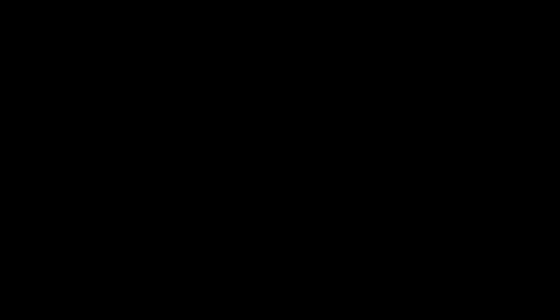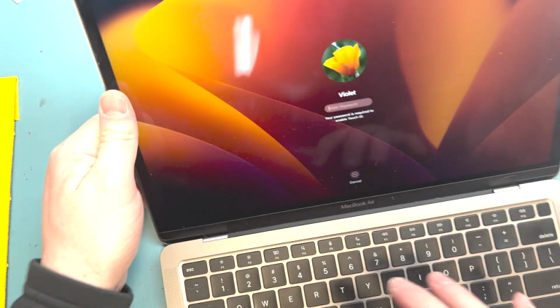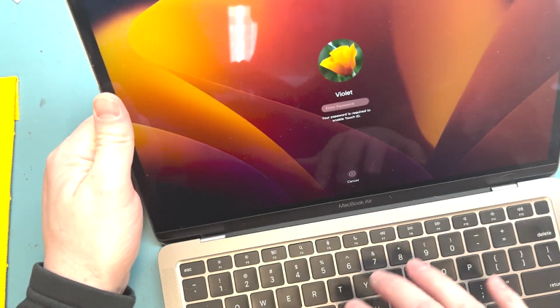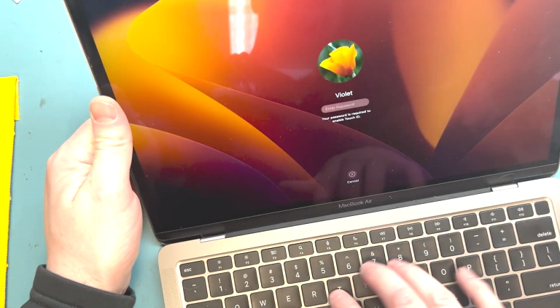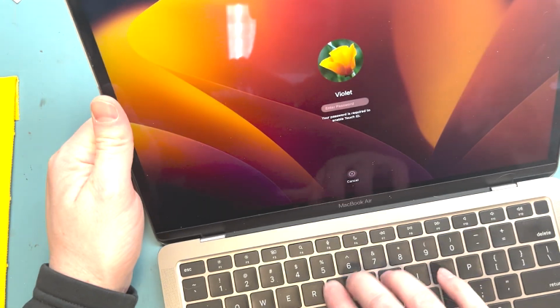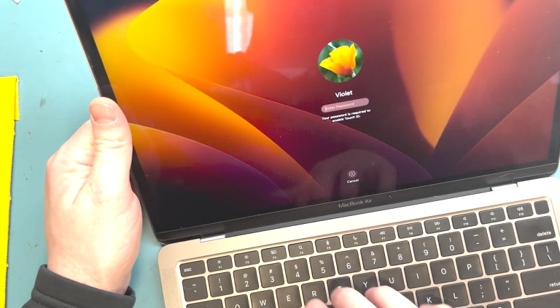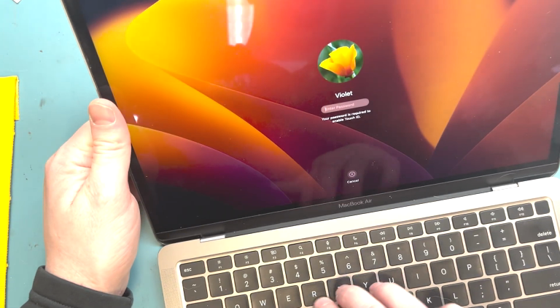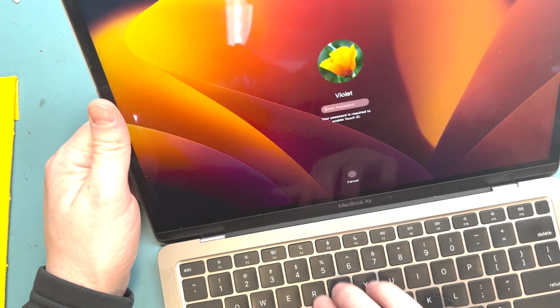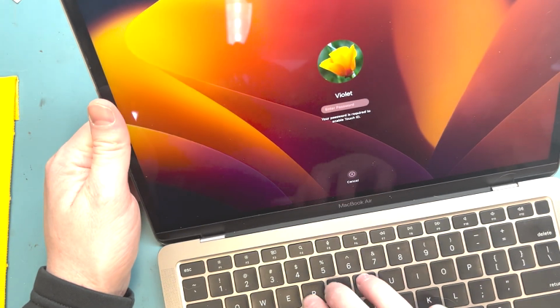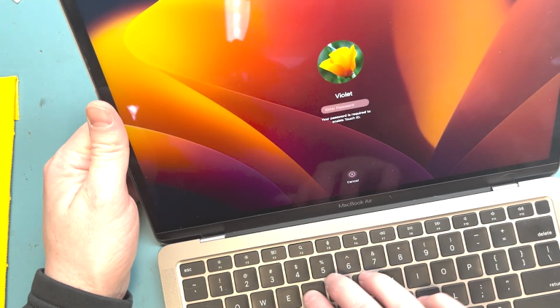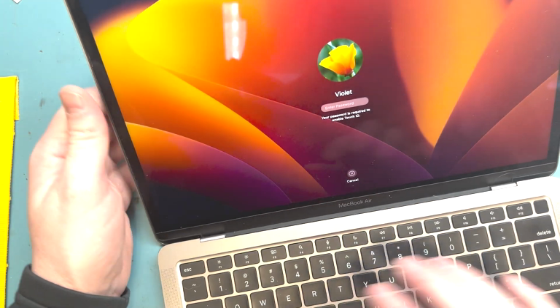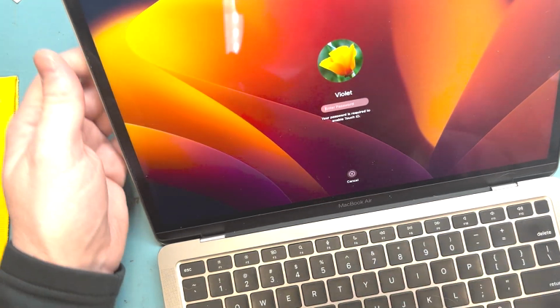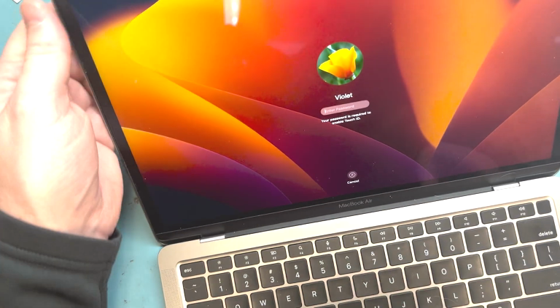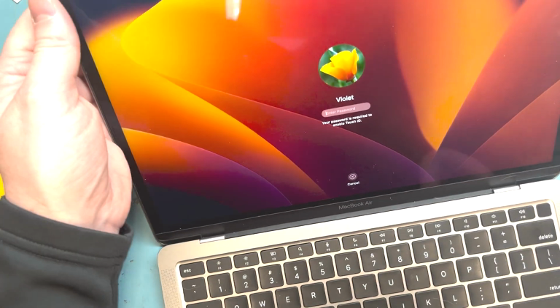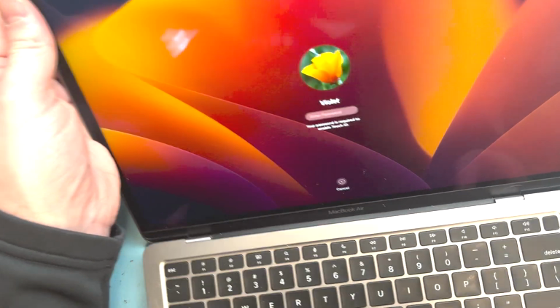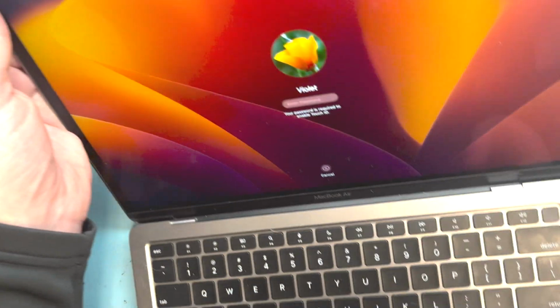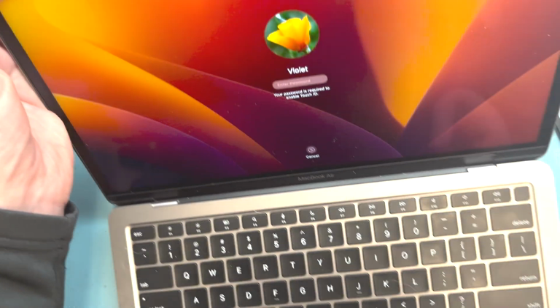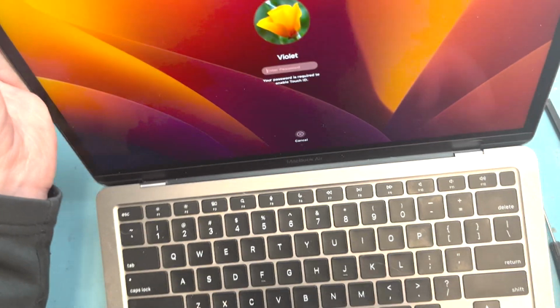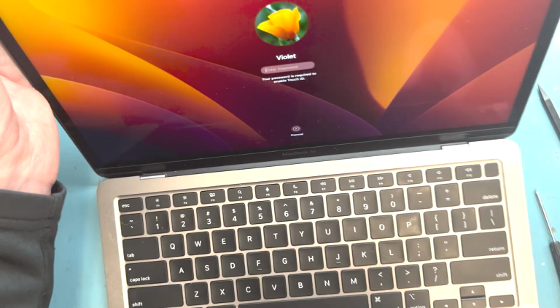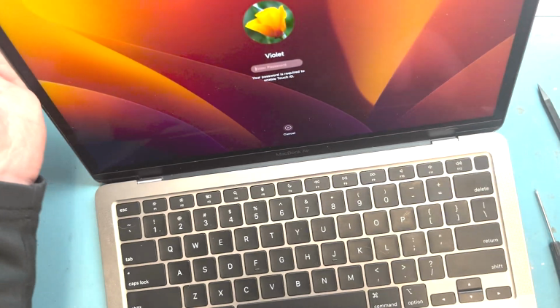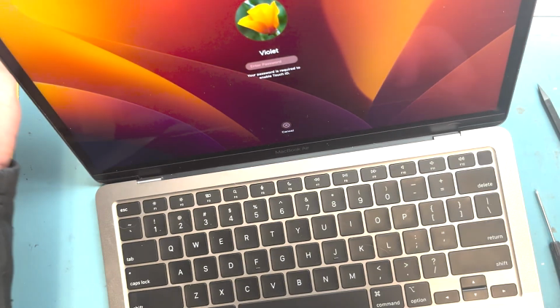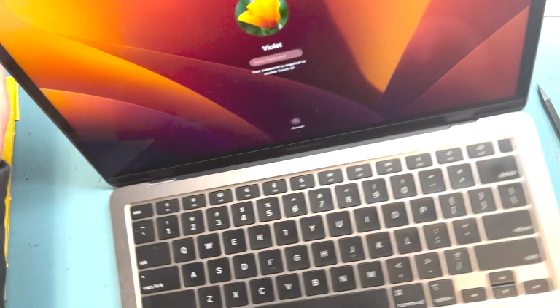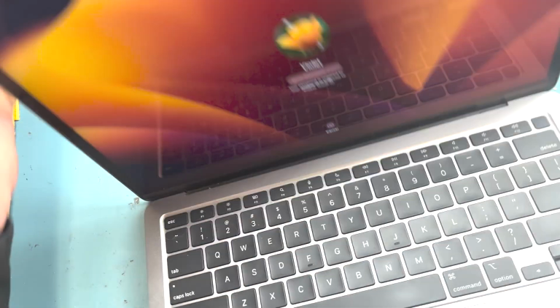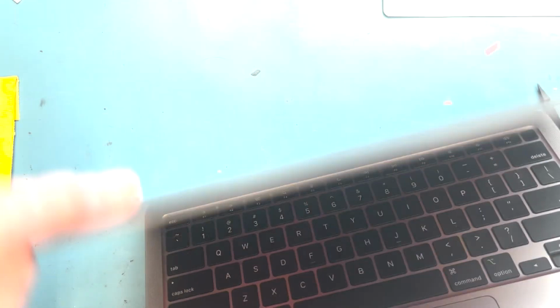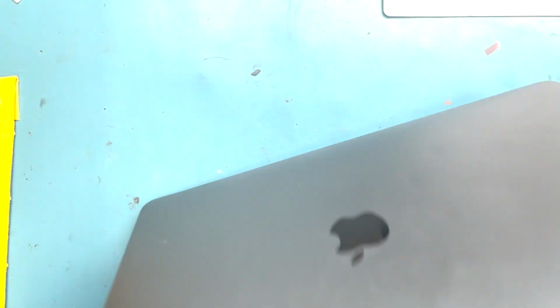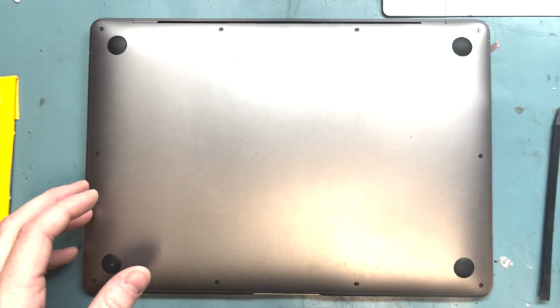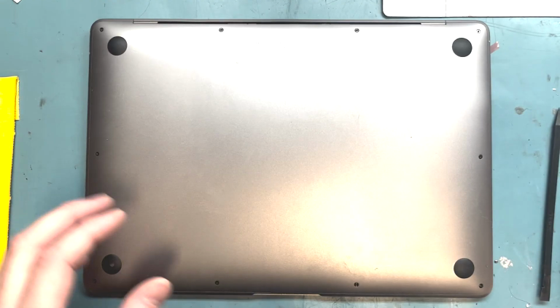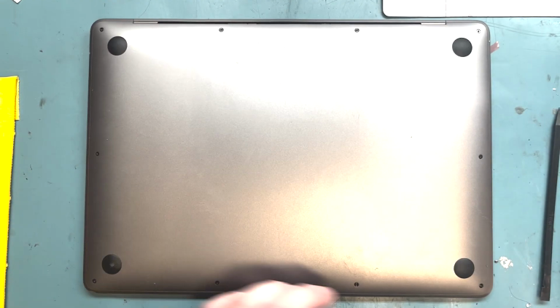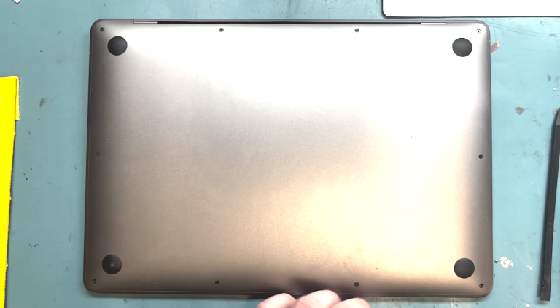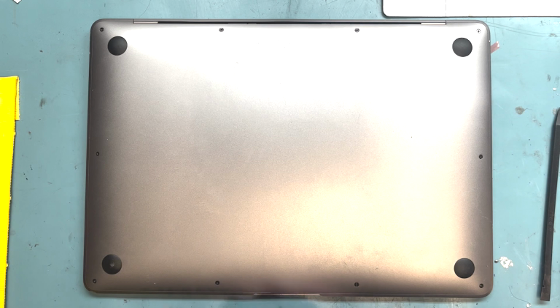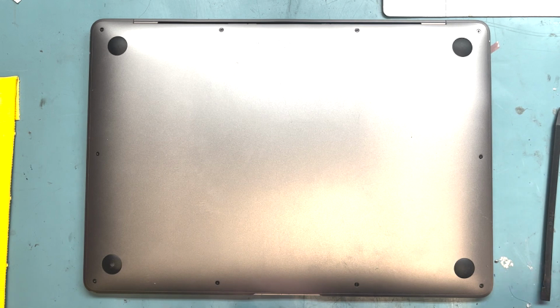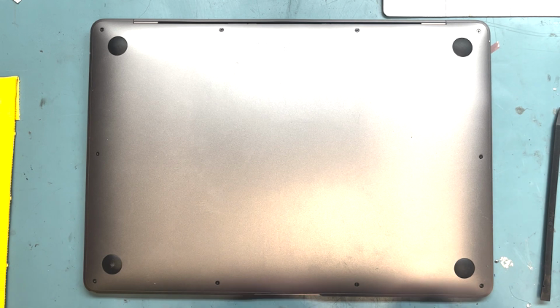Hello, it's Mark, and this is a MacBook Air M1 chip keyboard replacement and top case.